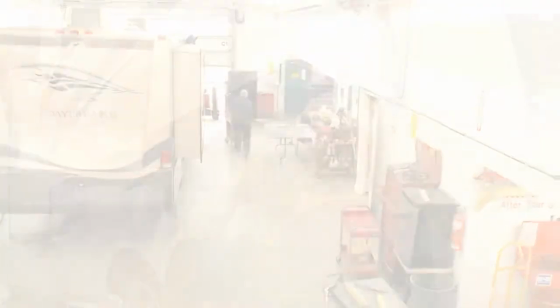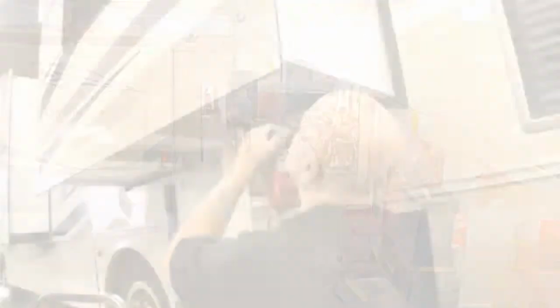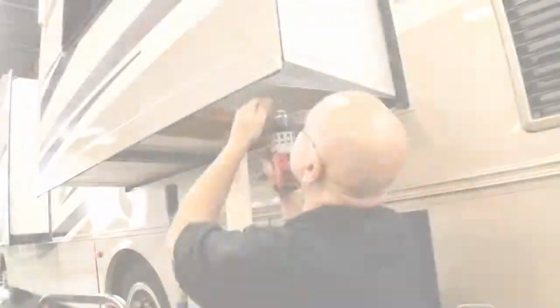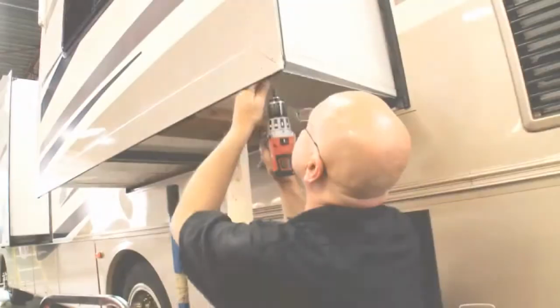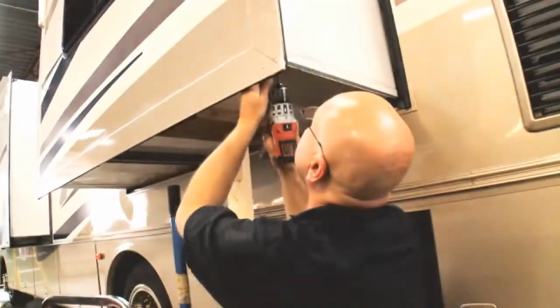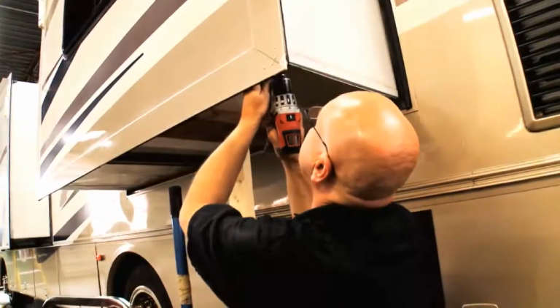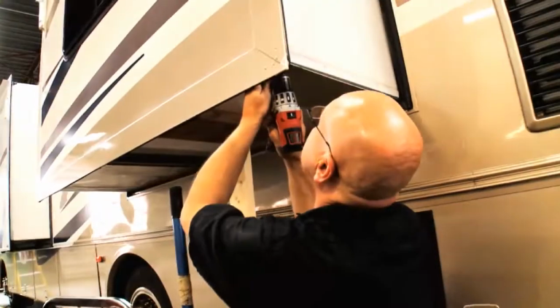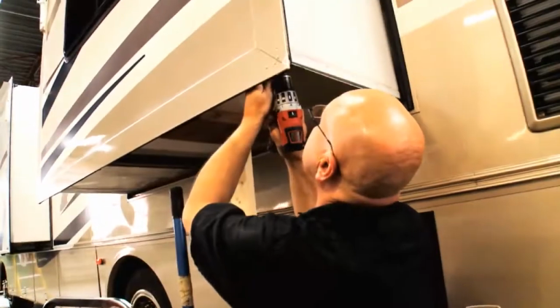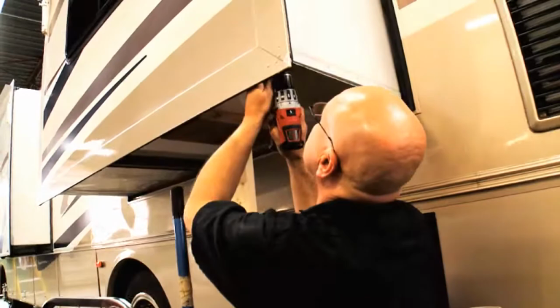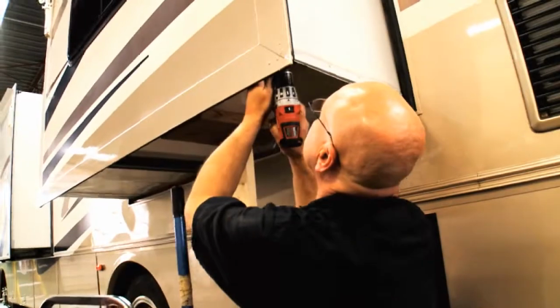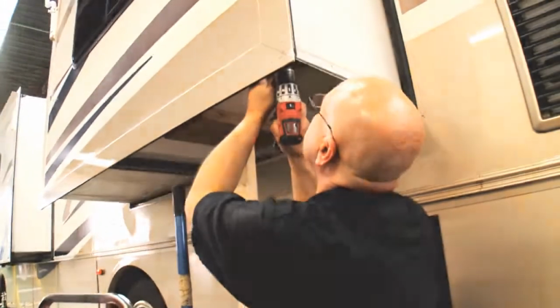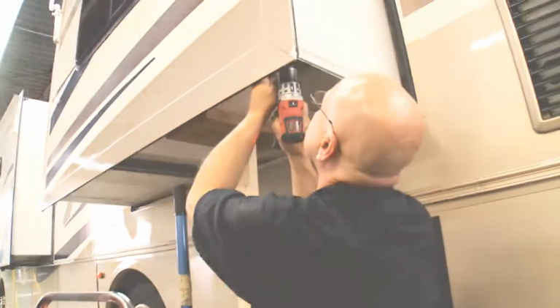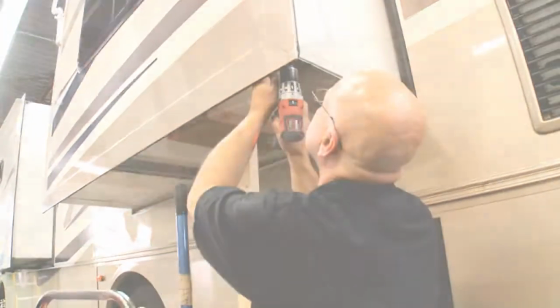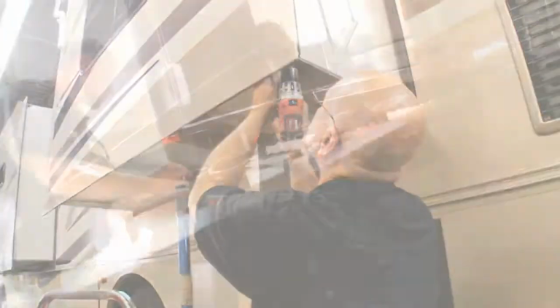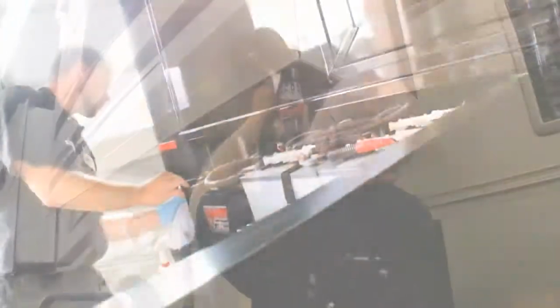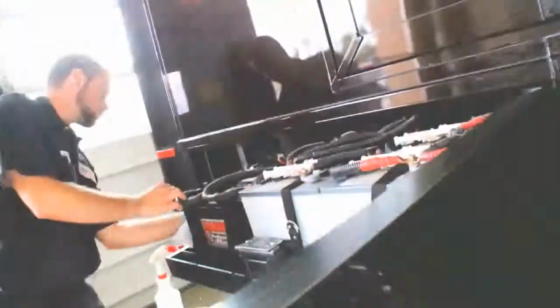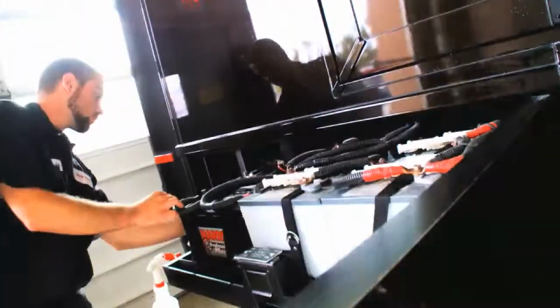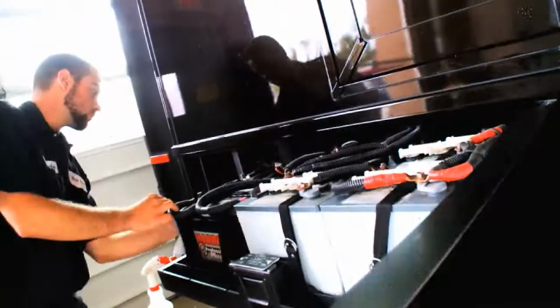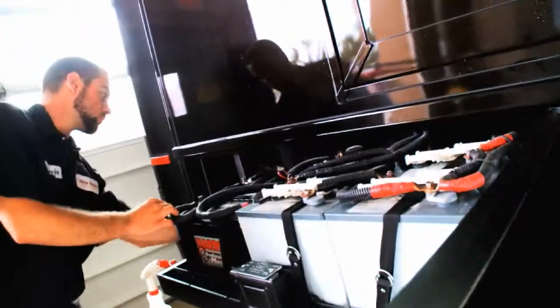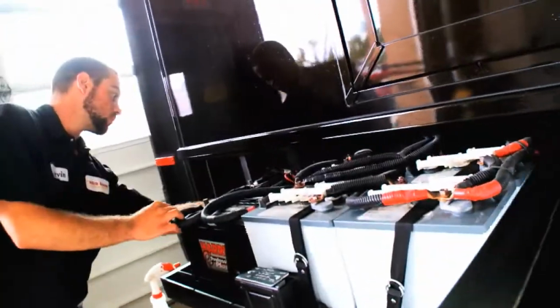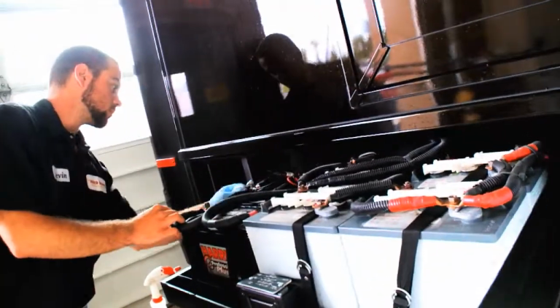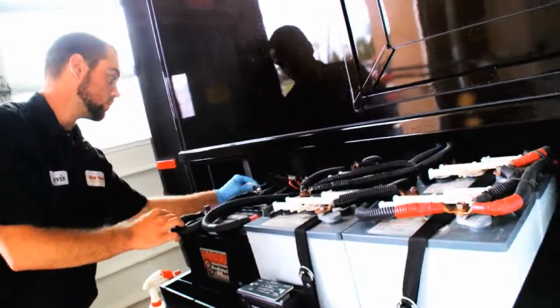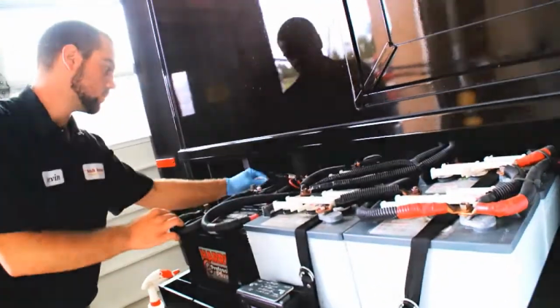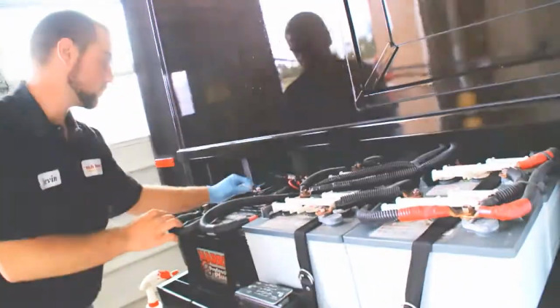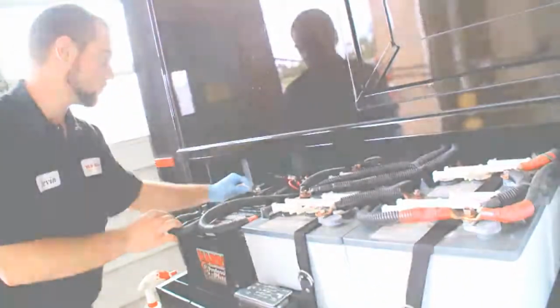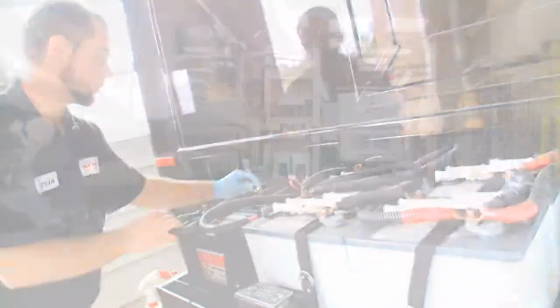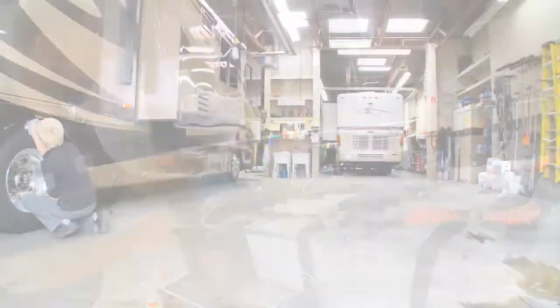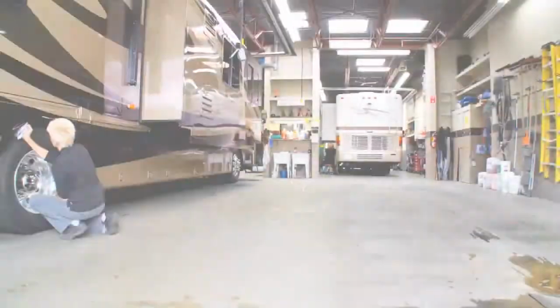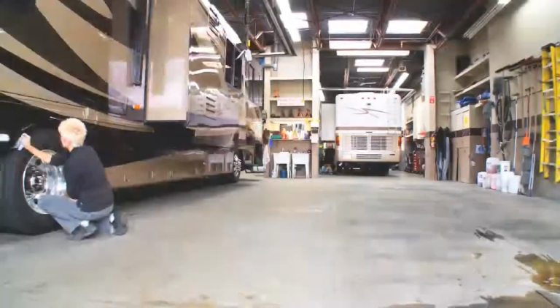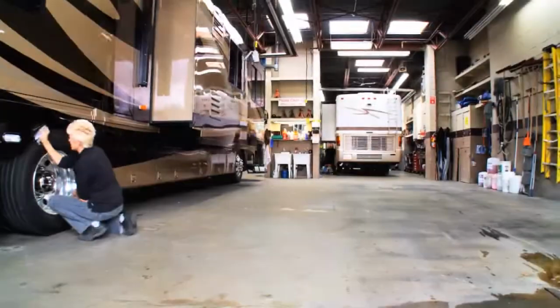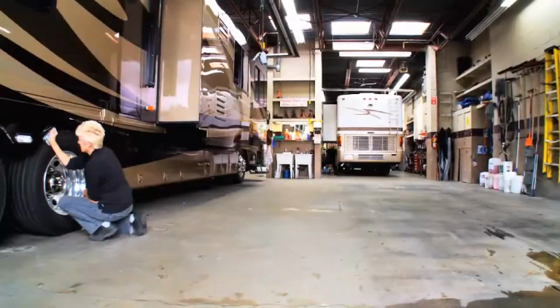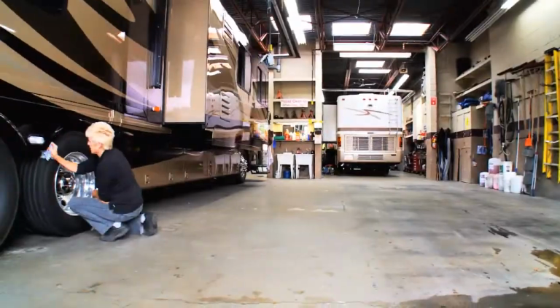We have the industry's finest factory-trained technicians, Class A mechanics, and certified diesel mechanics.